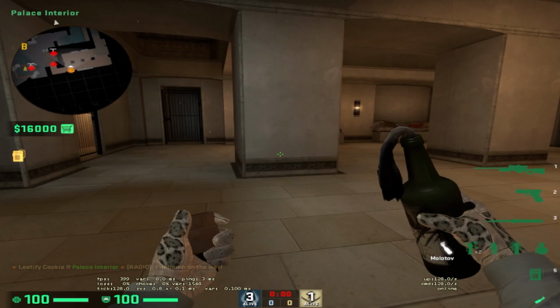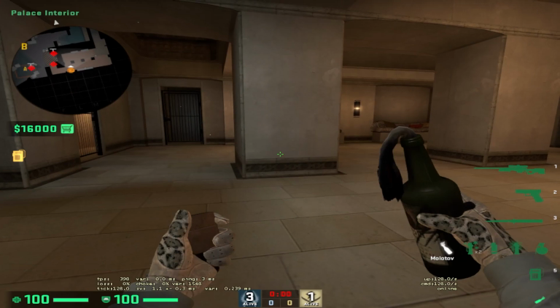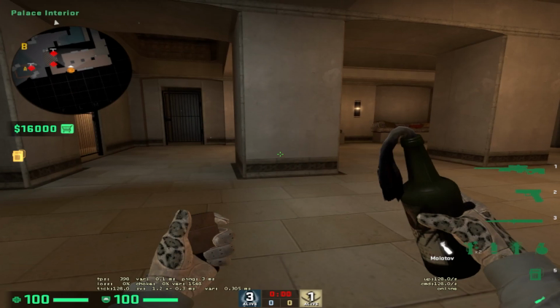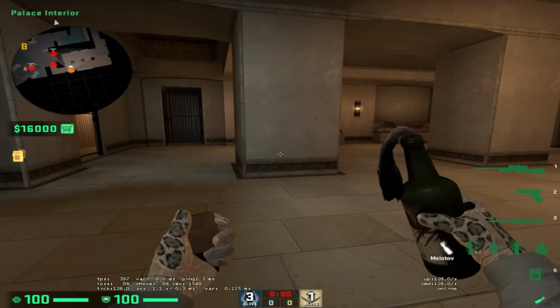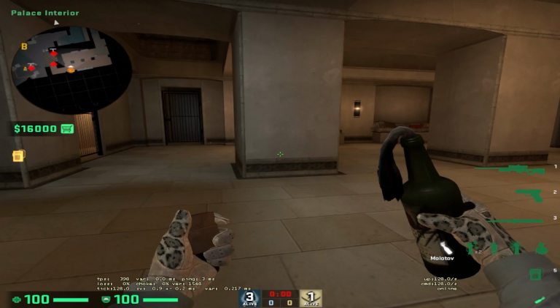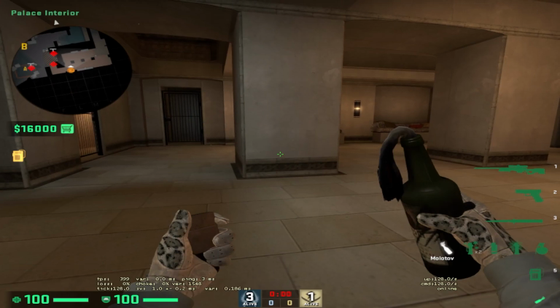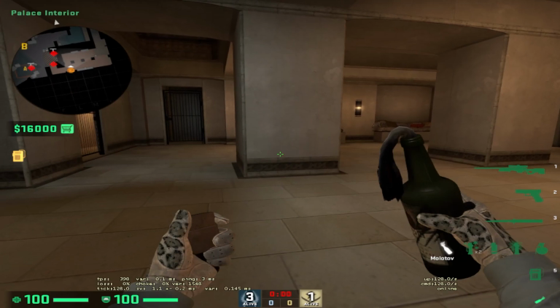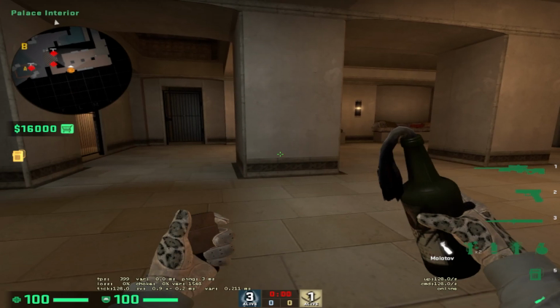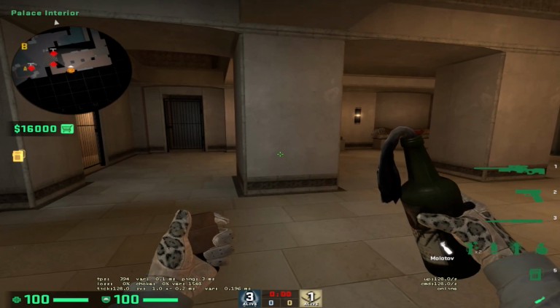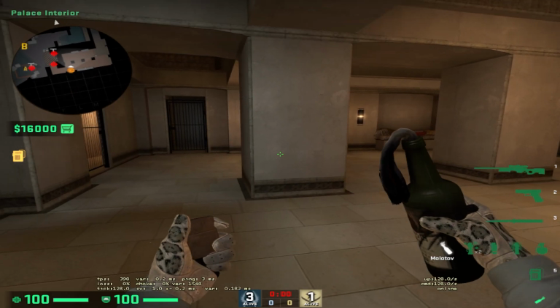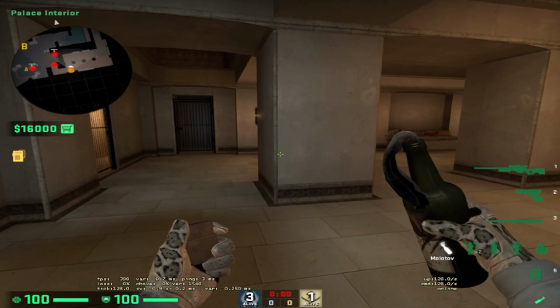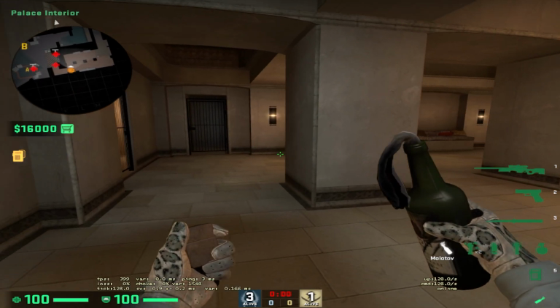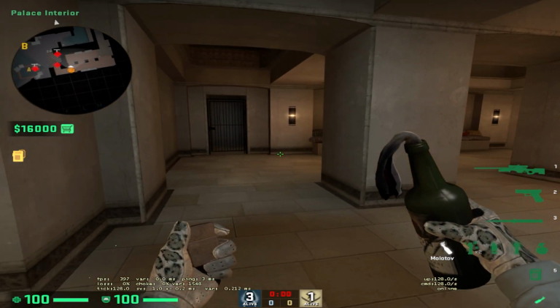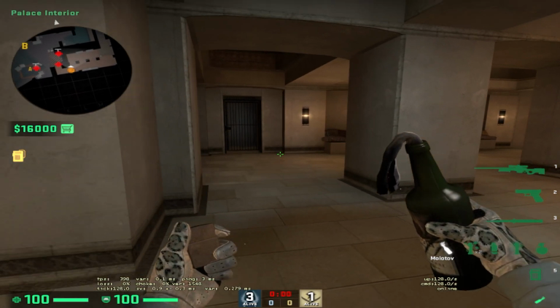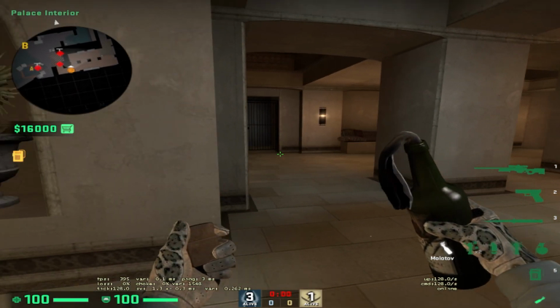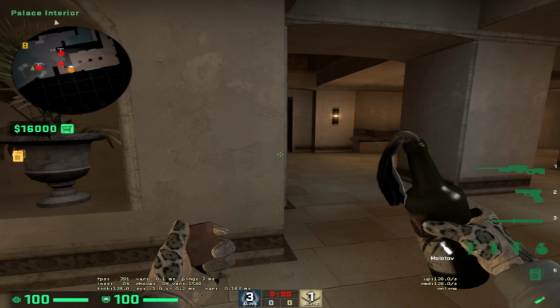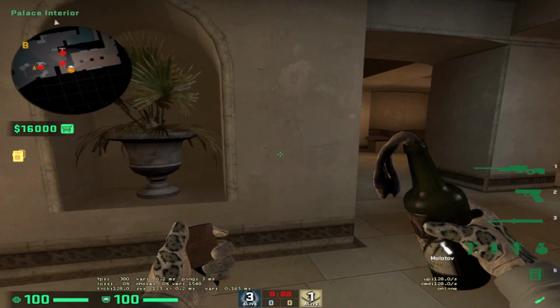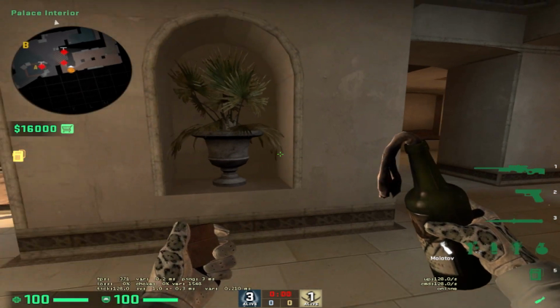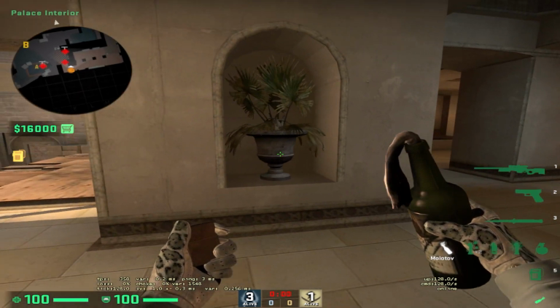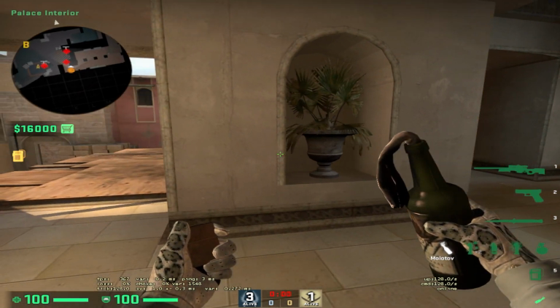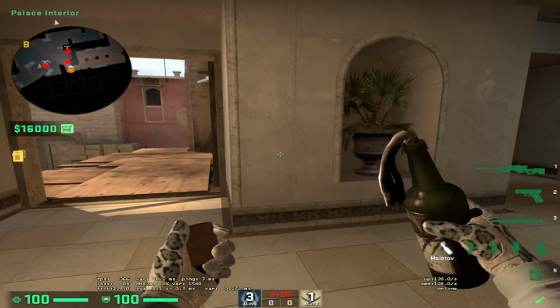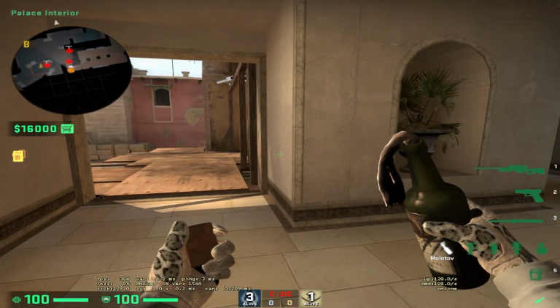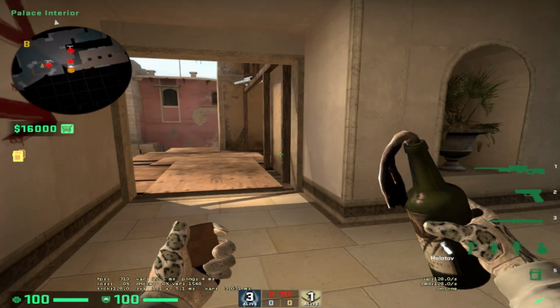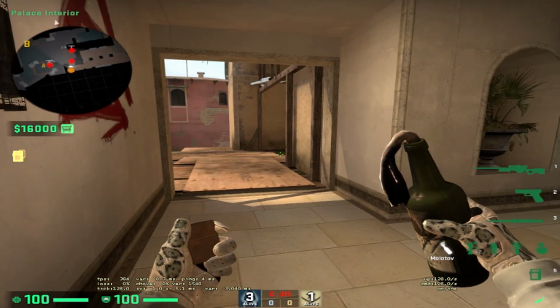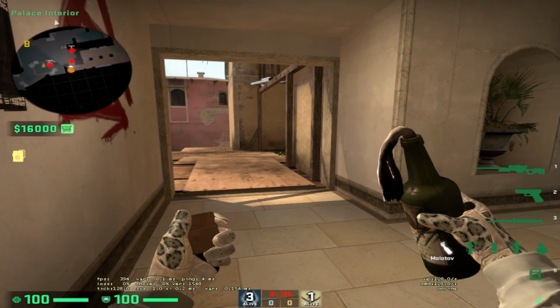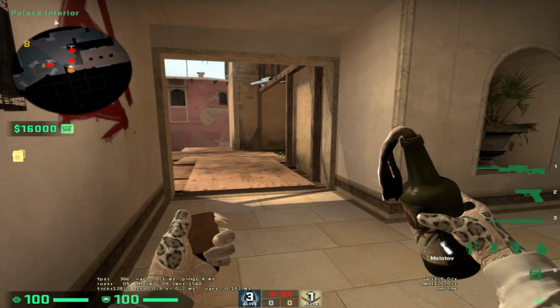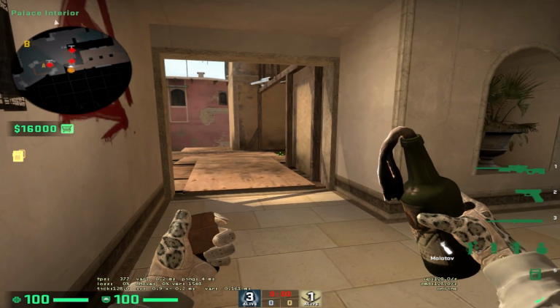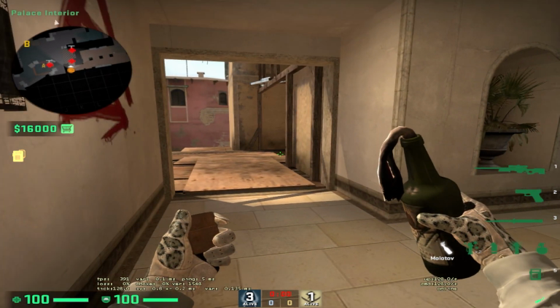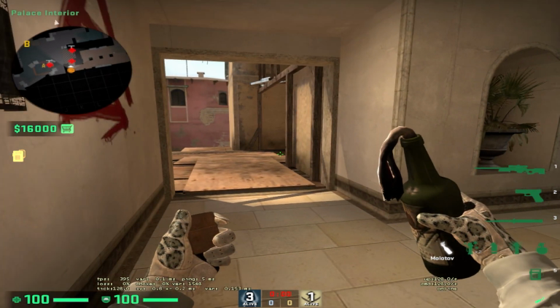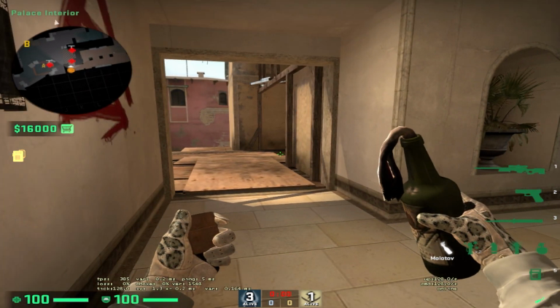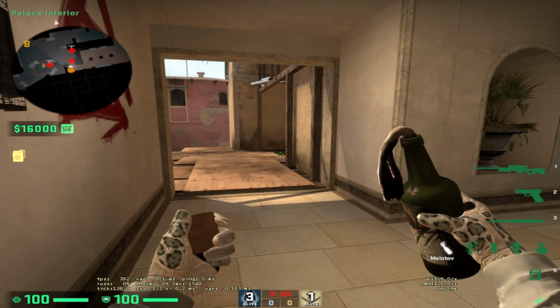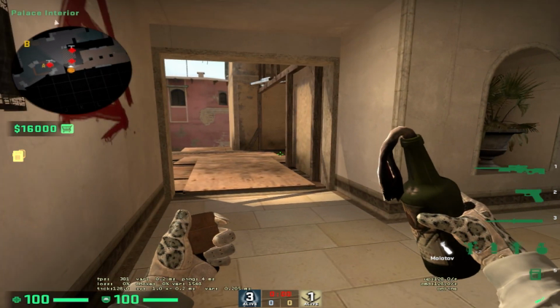Now, without moving your mouse, stand up, hold A and S all the way until you get stuck on the wall, and left click throw.